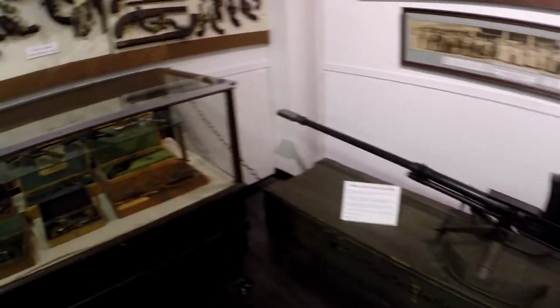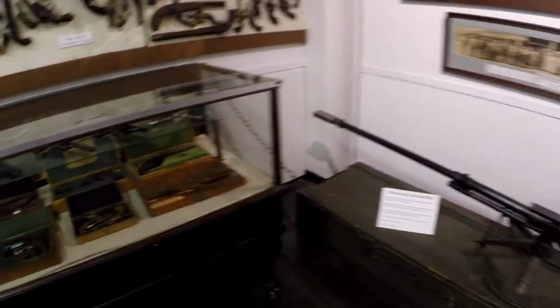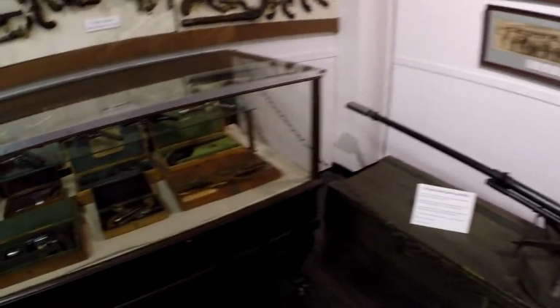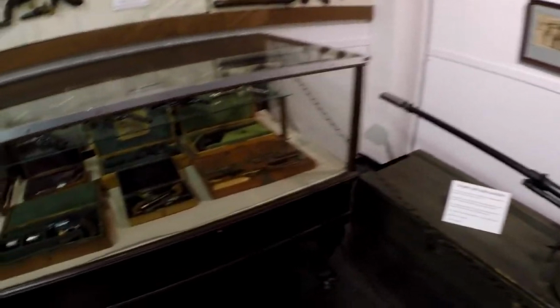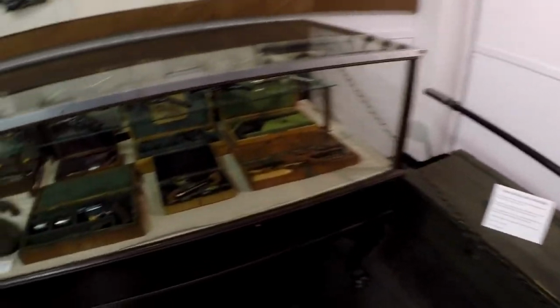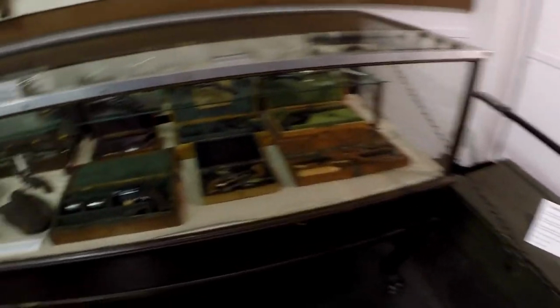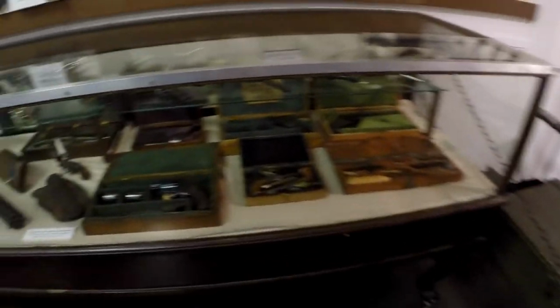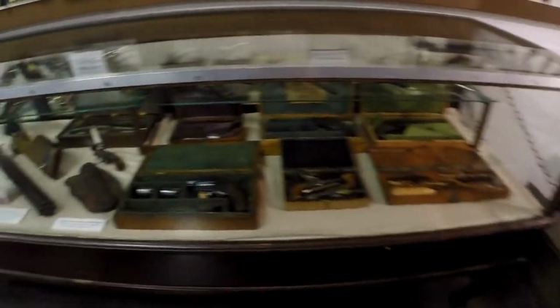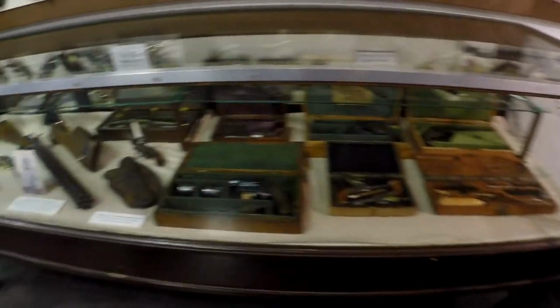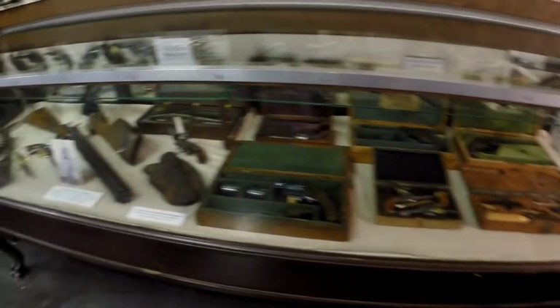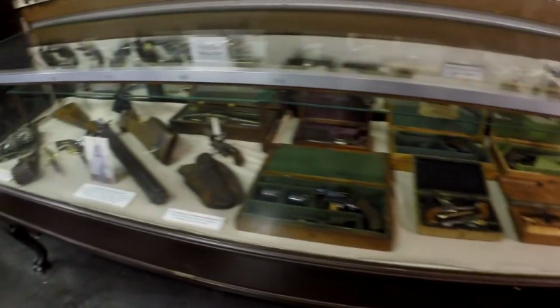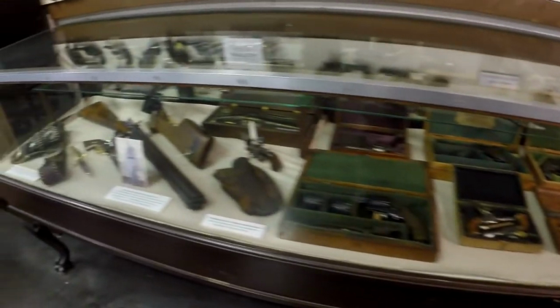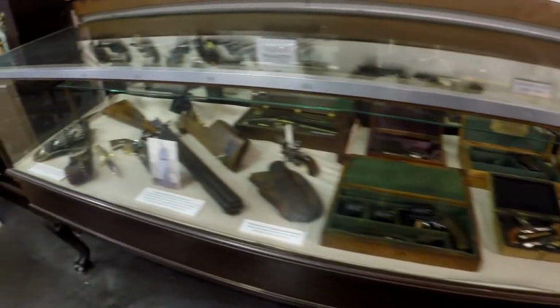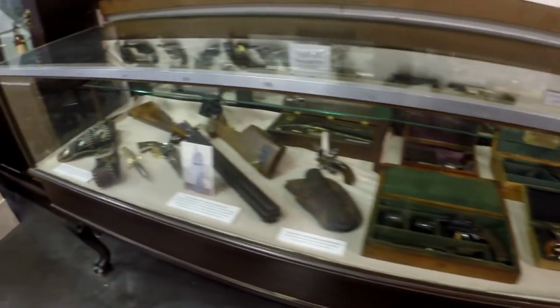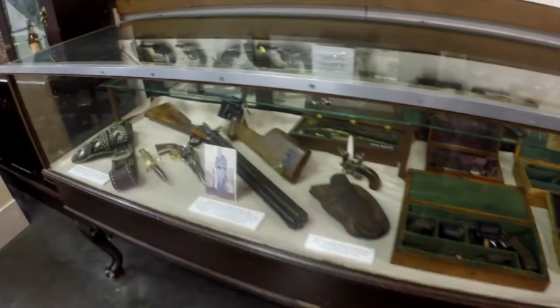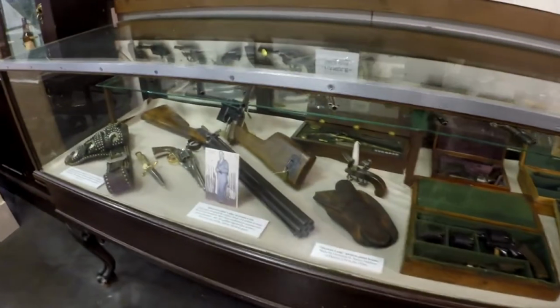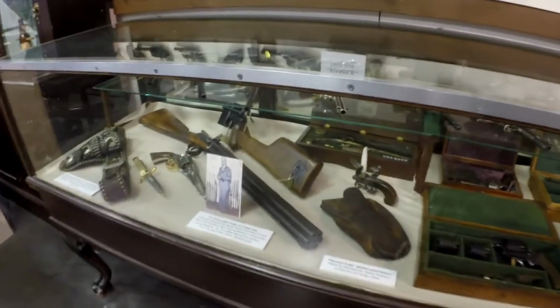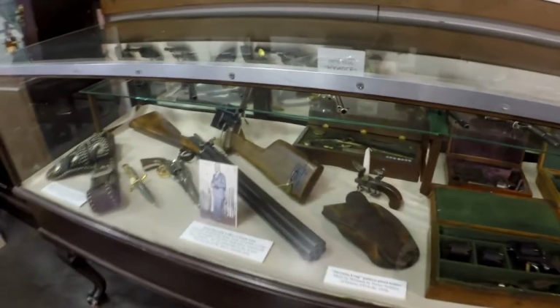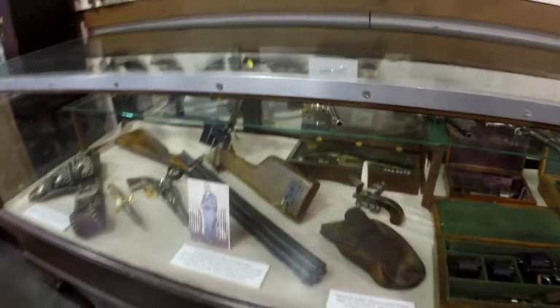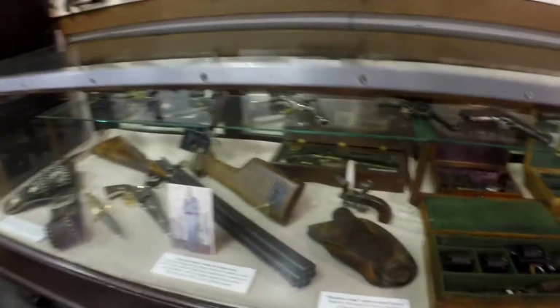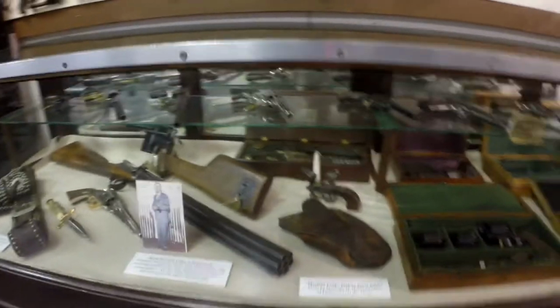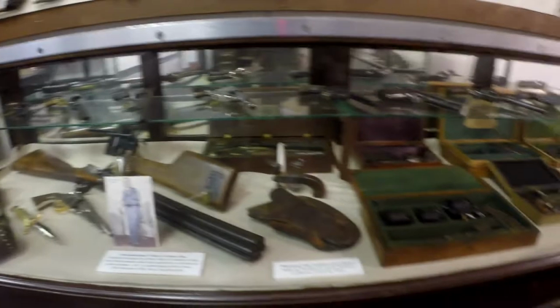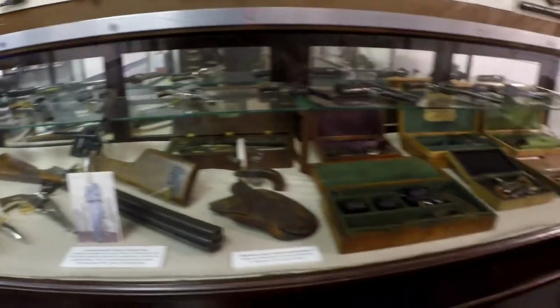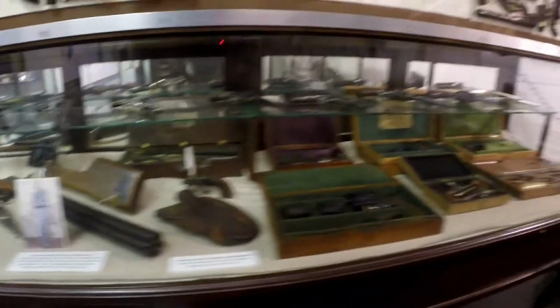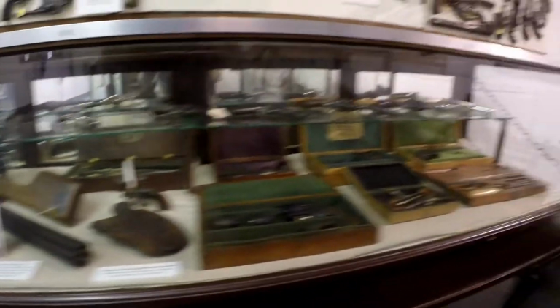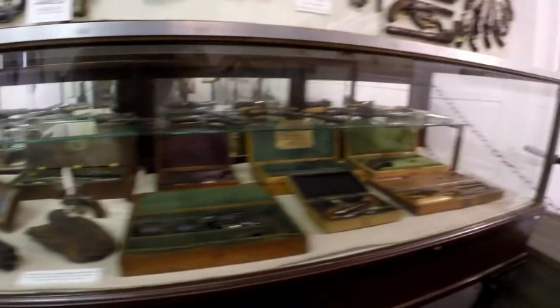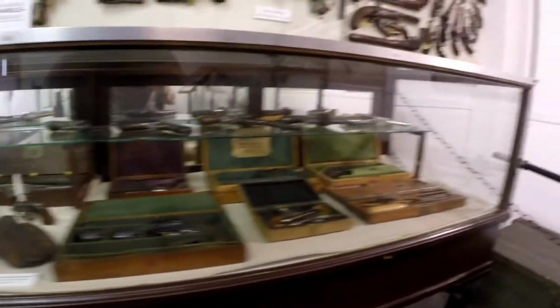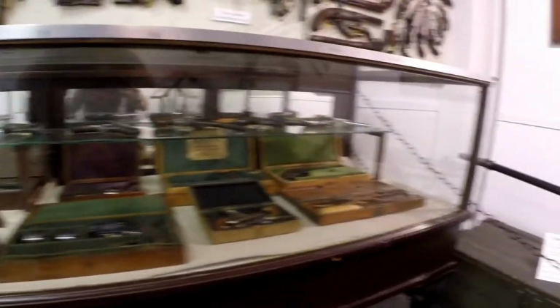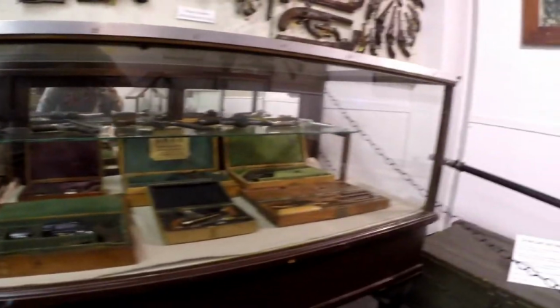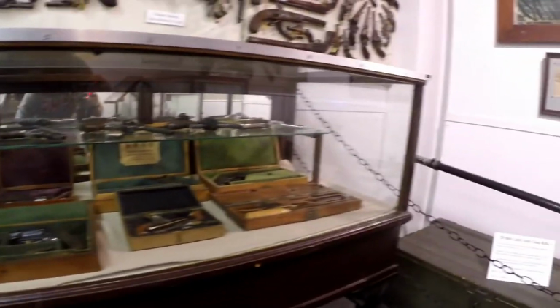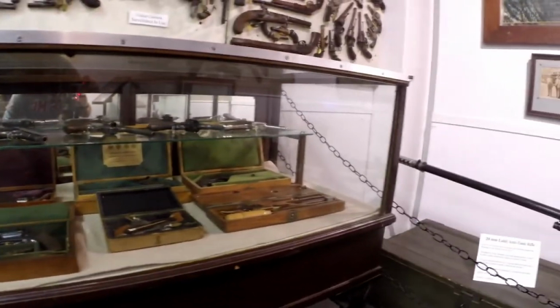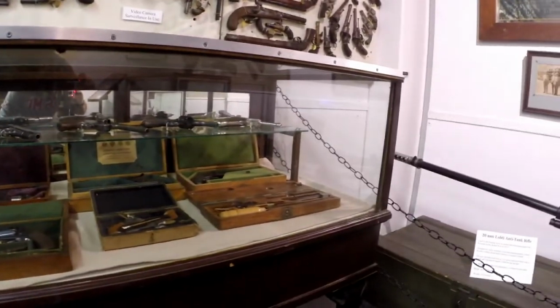Guys, this is just the welcome room. This is all this is — just the welcome room.